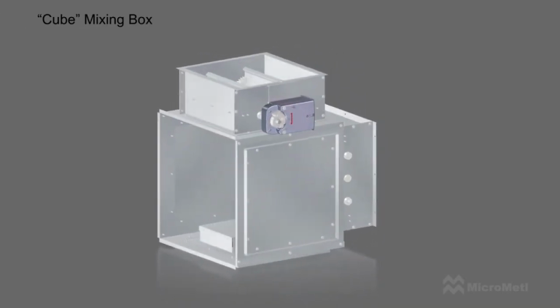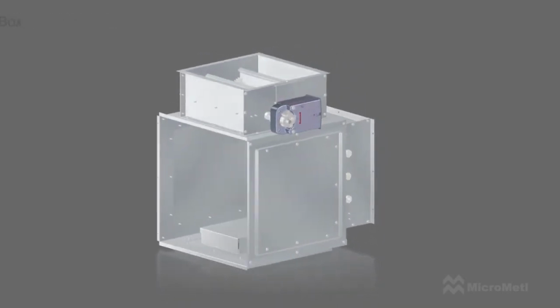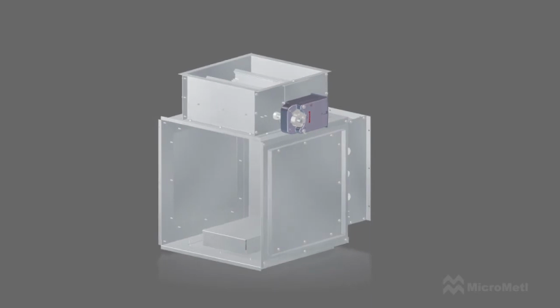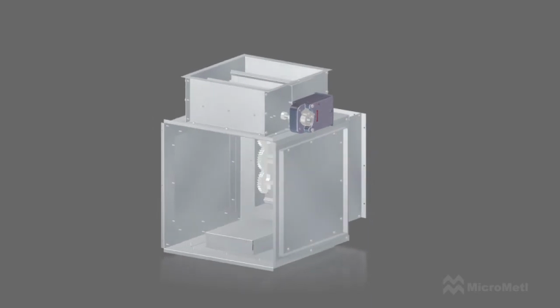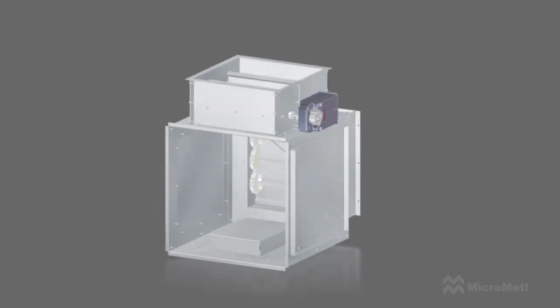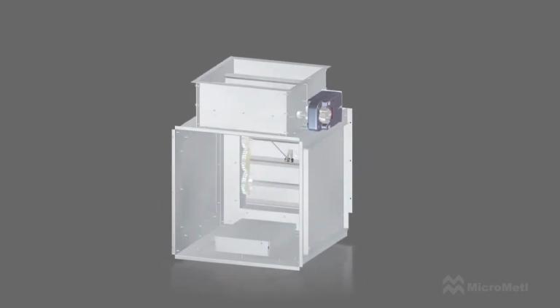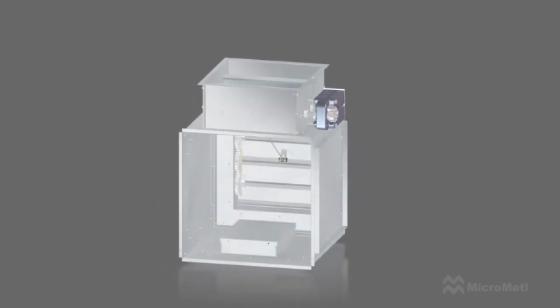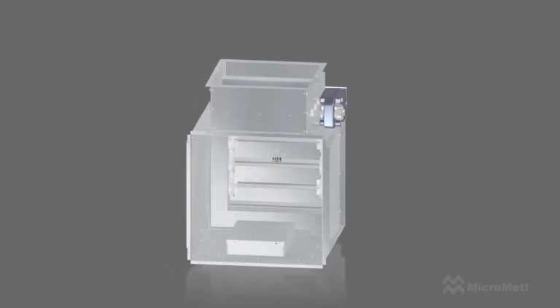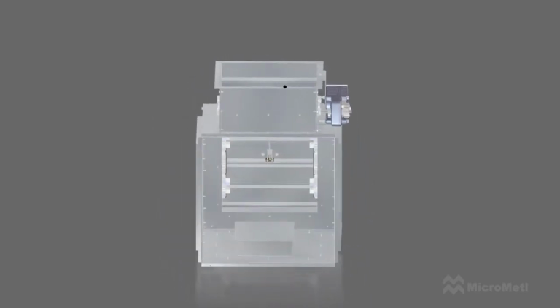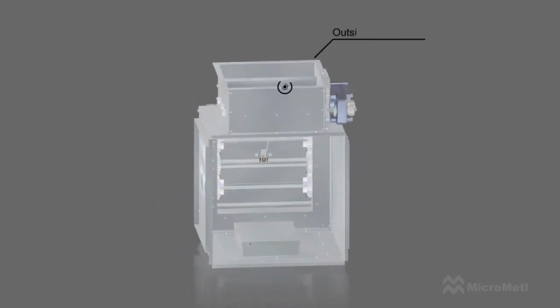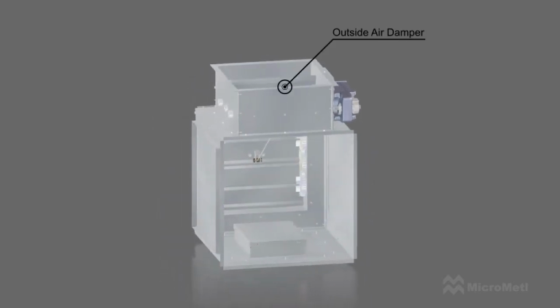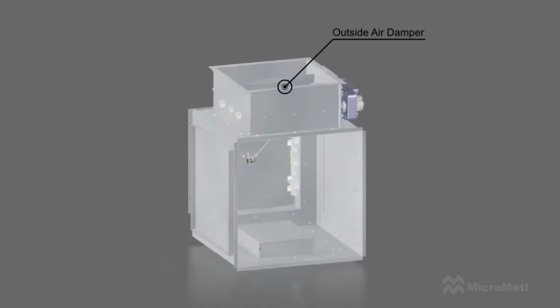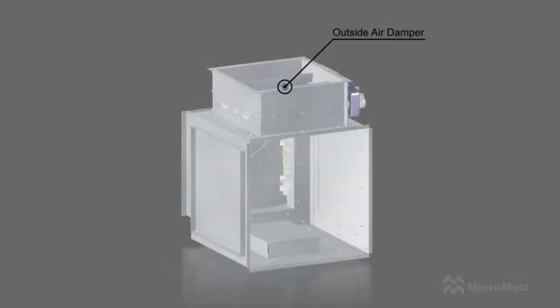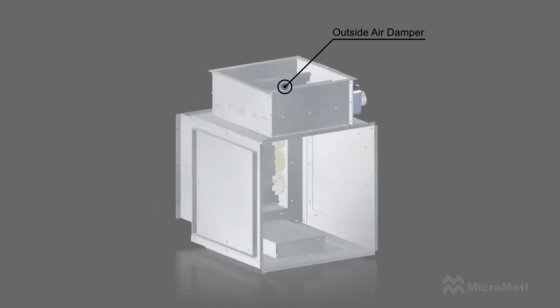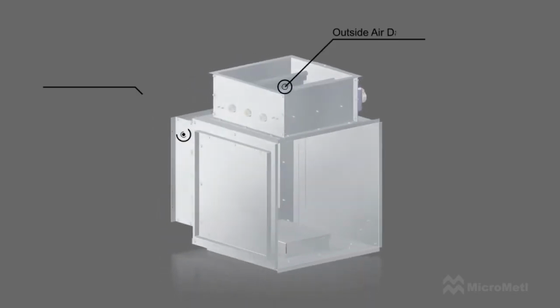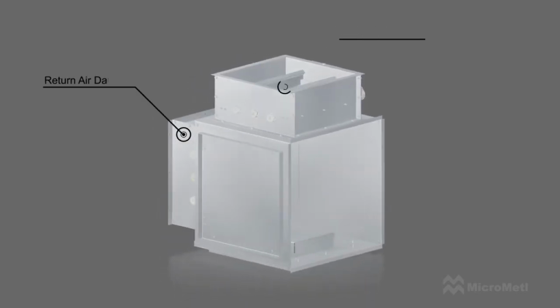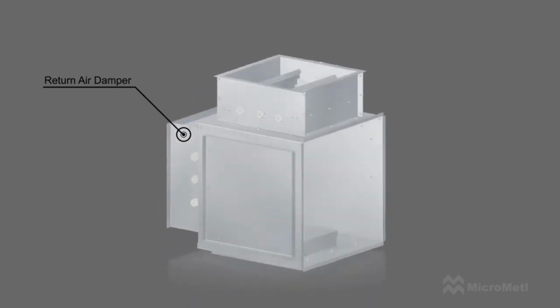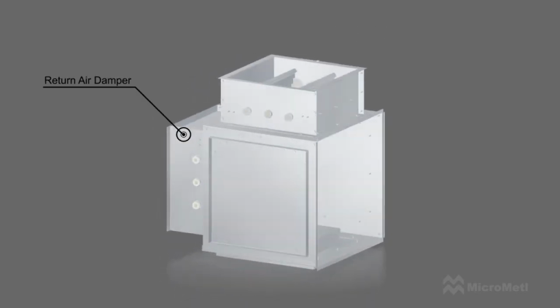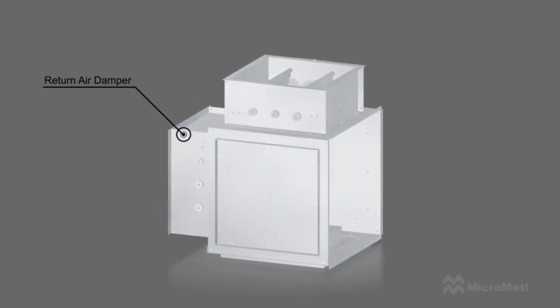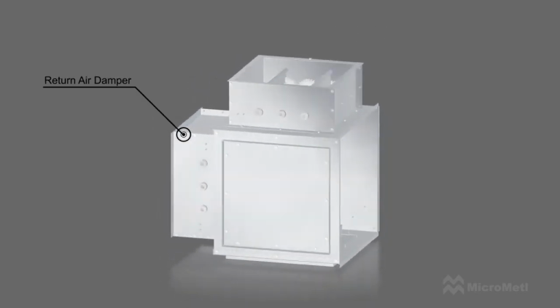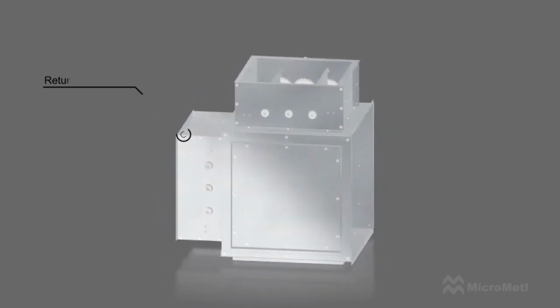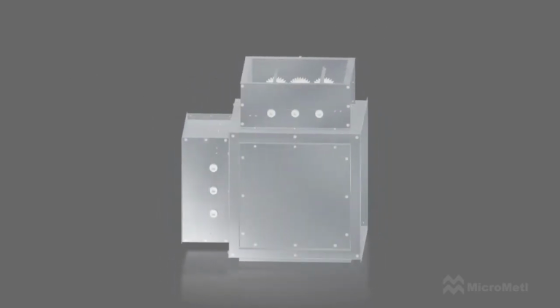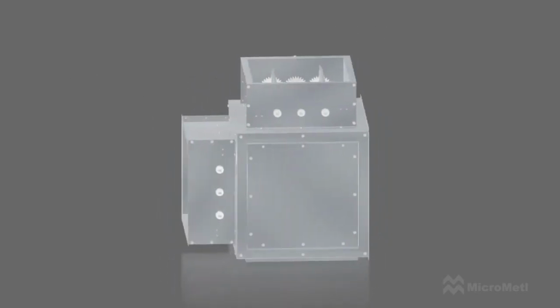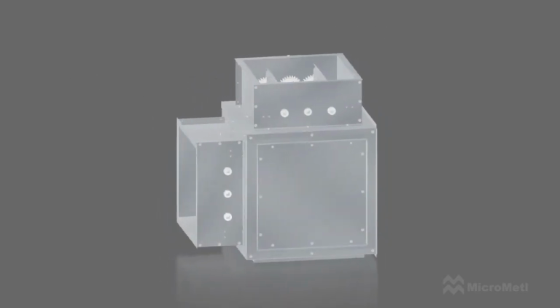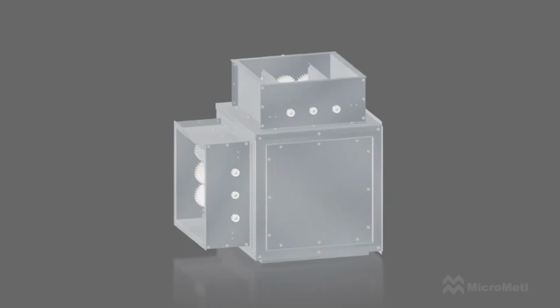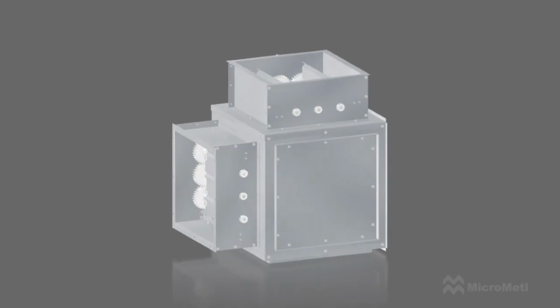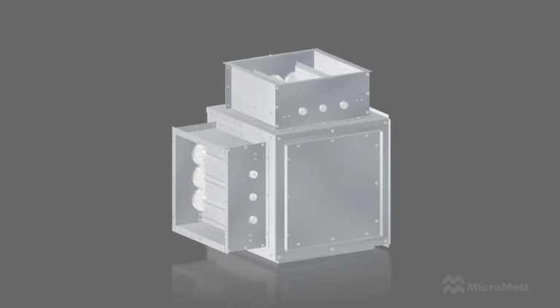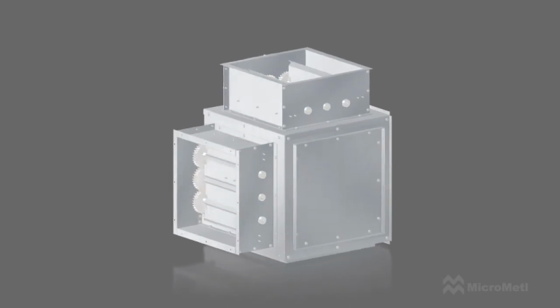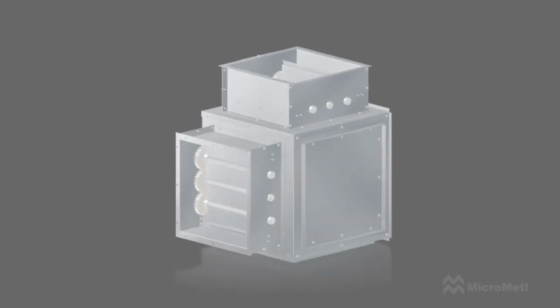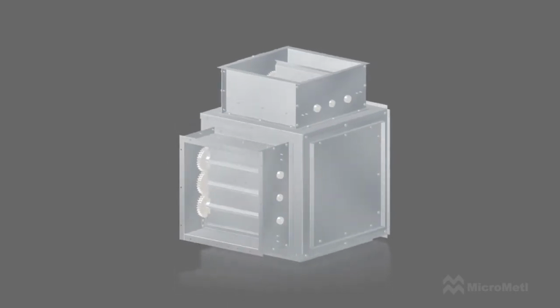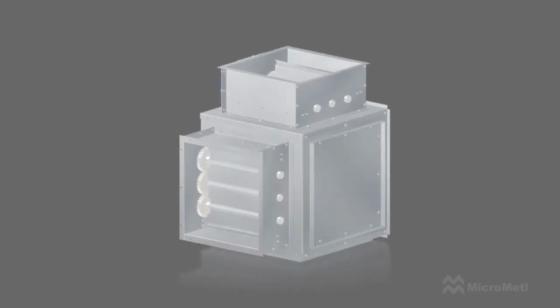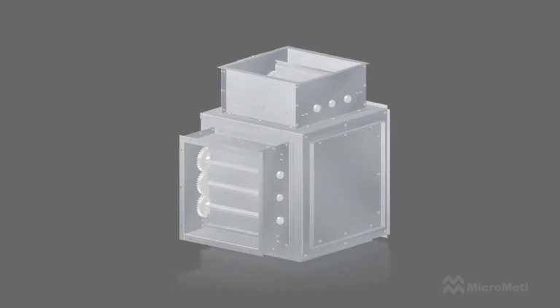This unique design allows the outside air damper and return air damper to be easily field-set to any side of the mixing box.